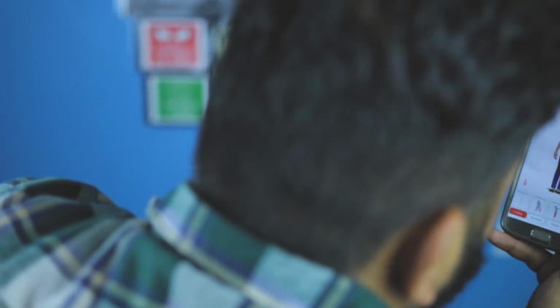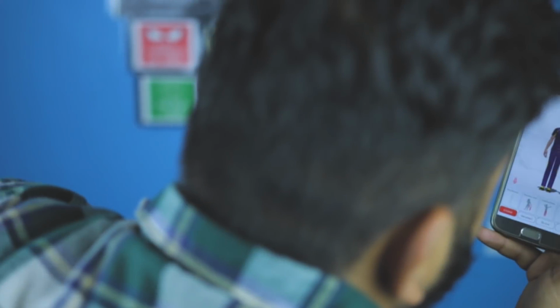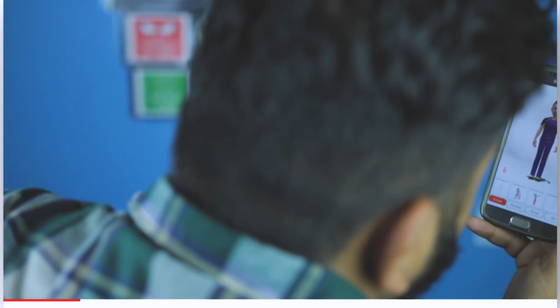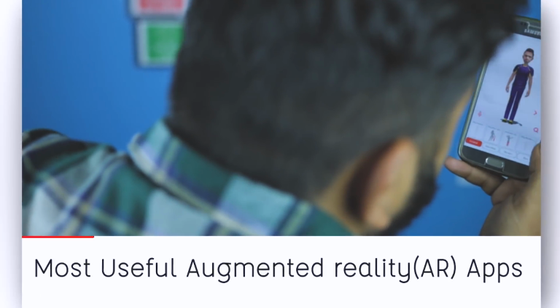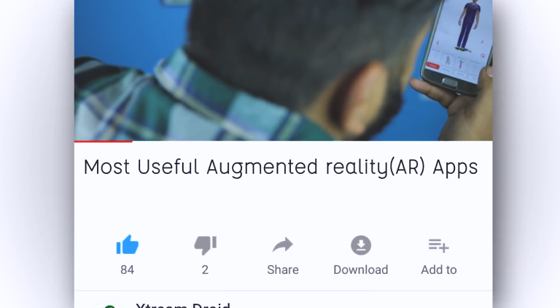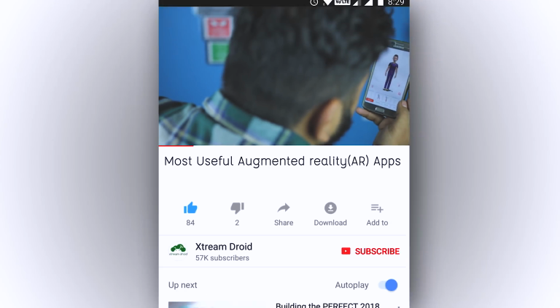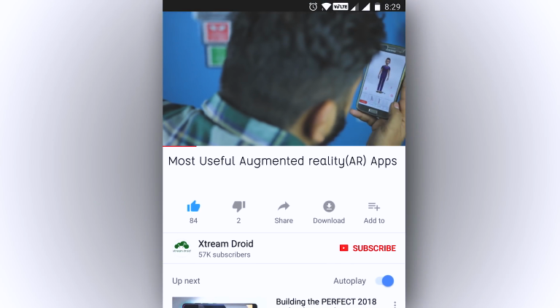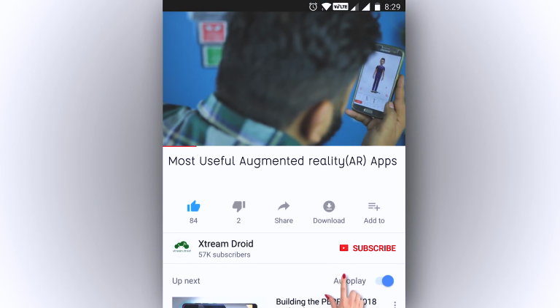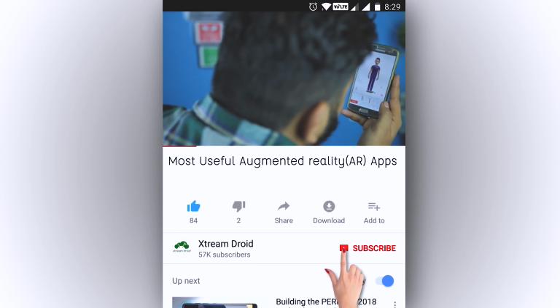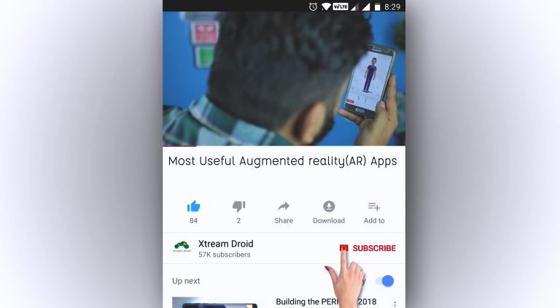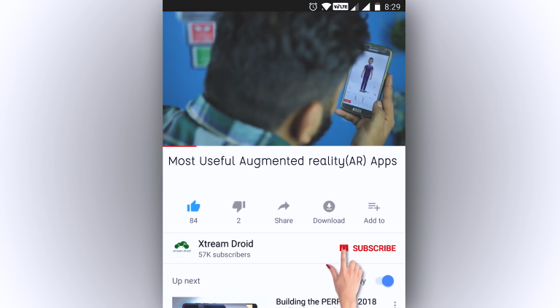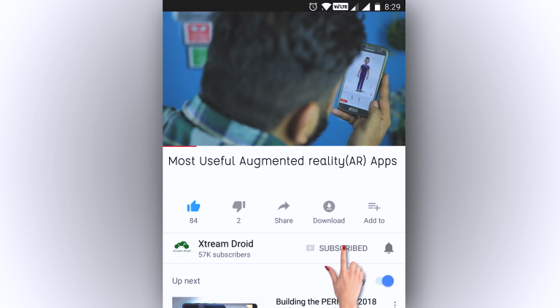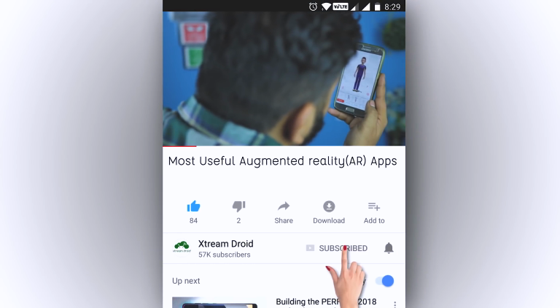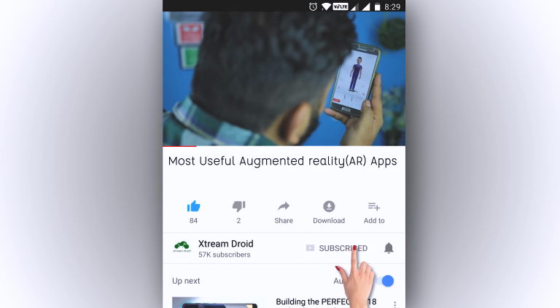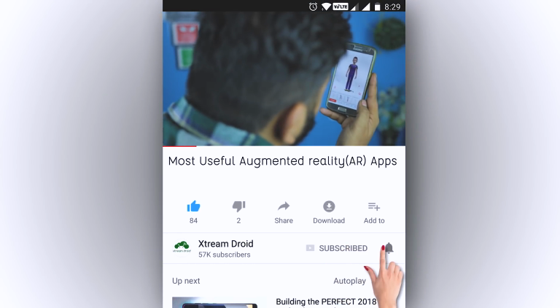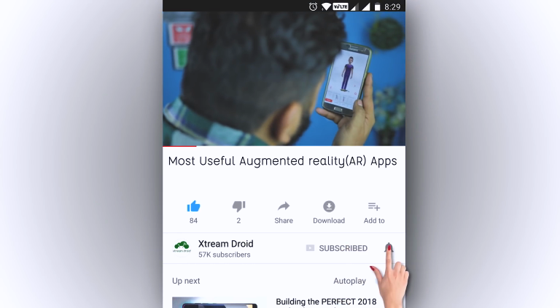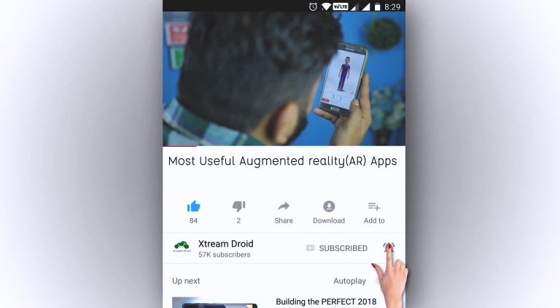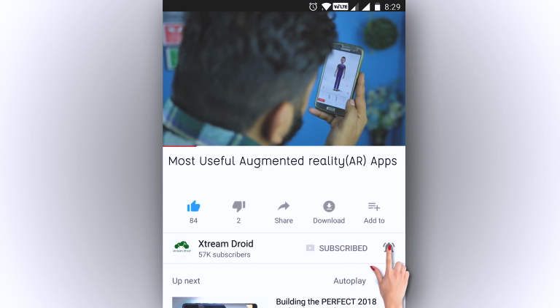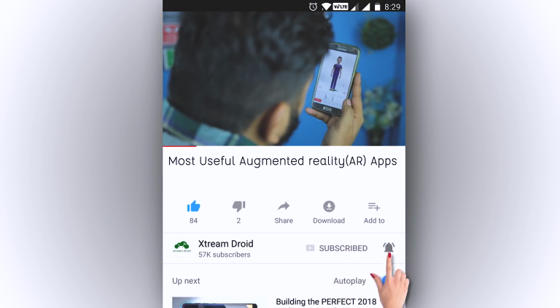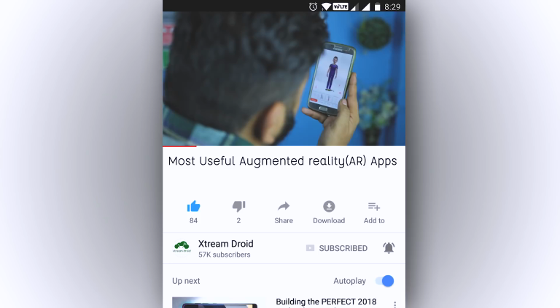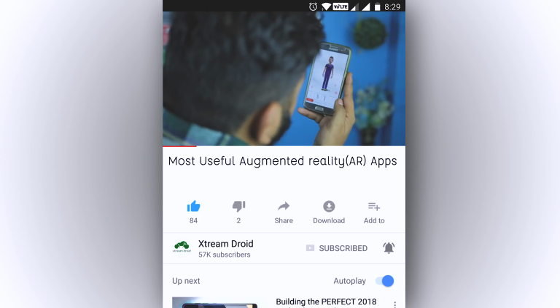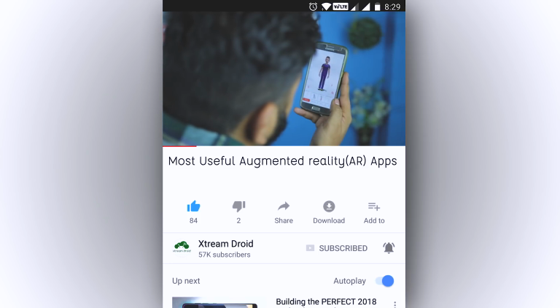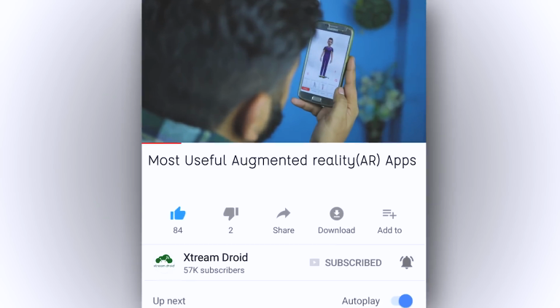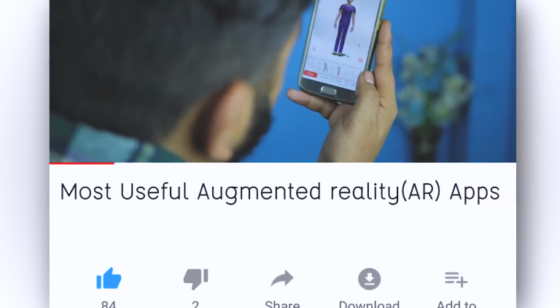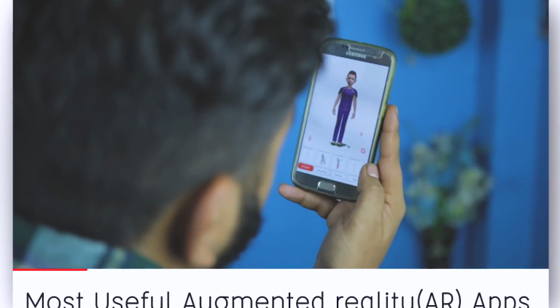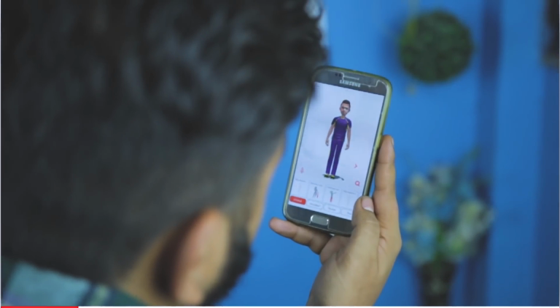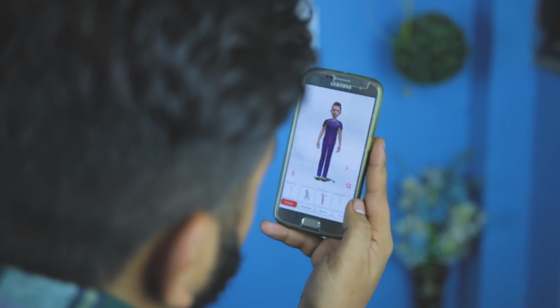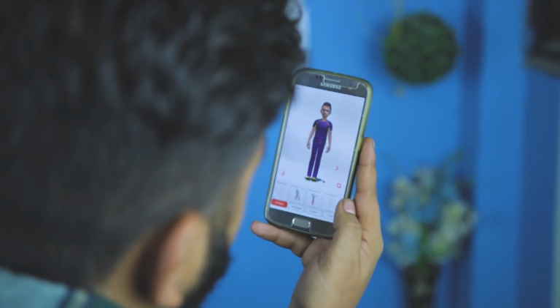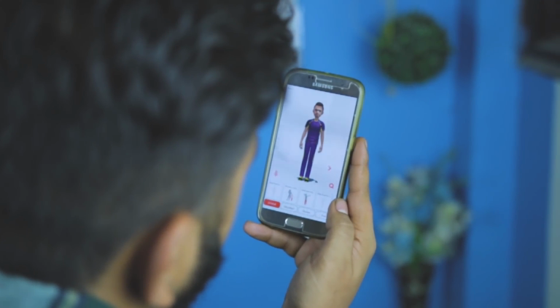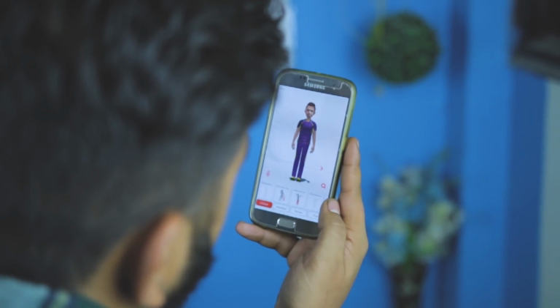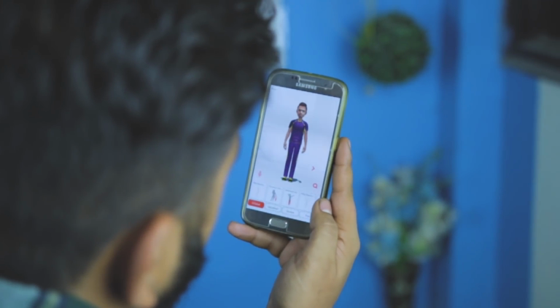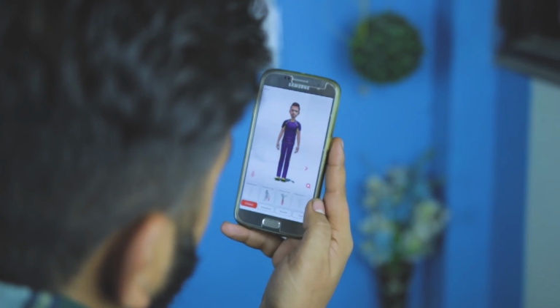Before we get started, if you guys find this video useful then do consider subscribing and press the bell icon so that you get notified for our future videos.